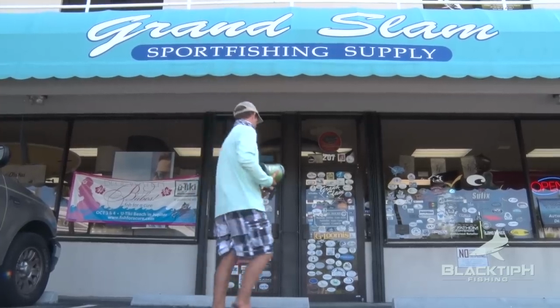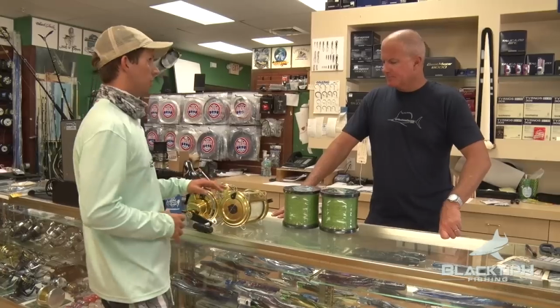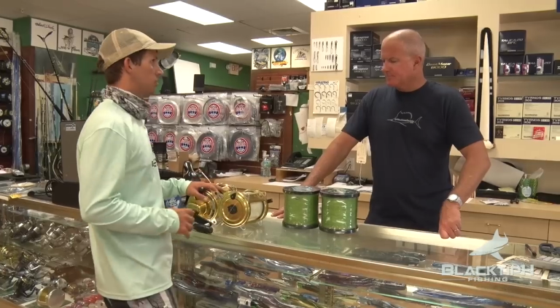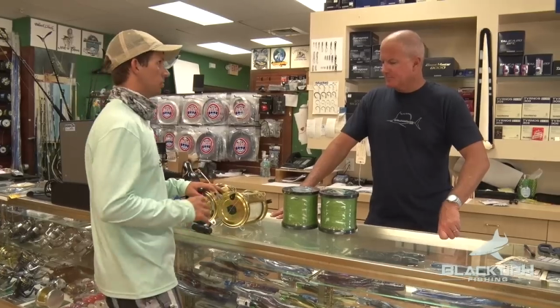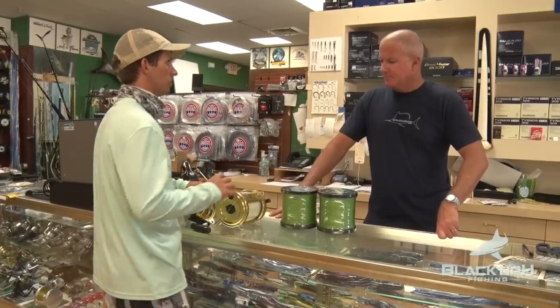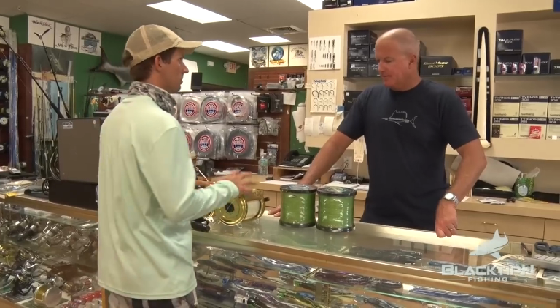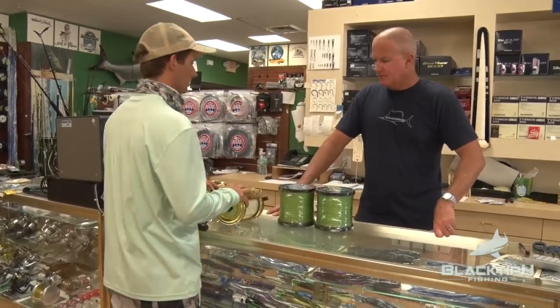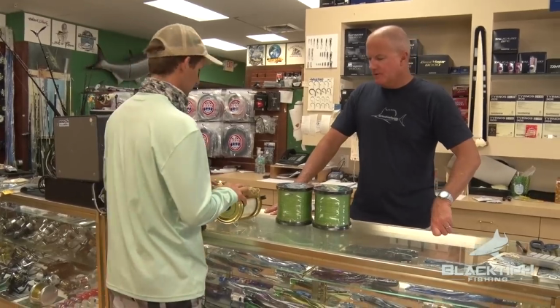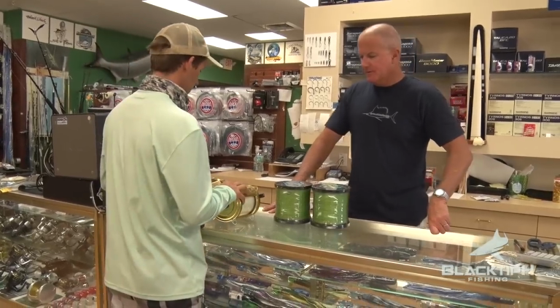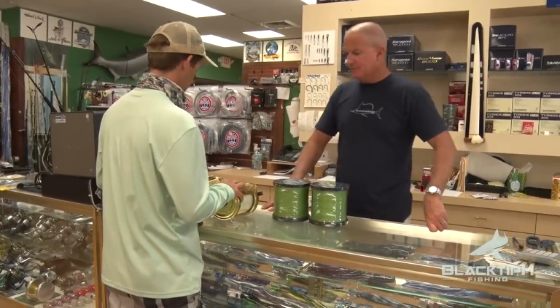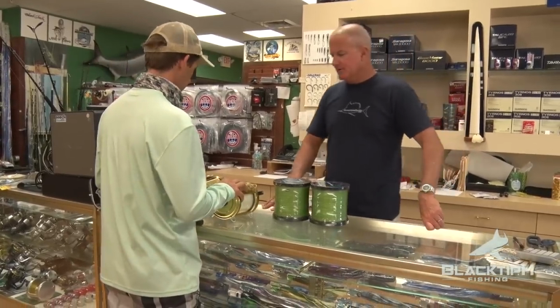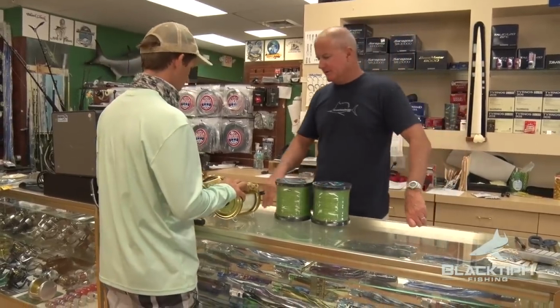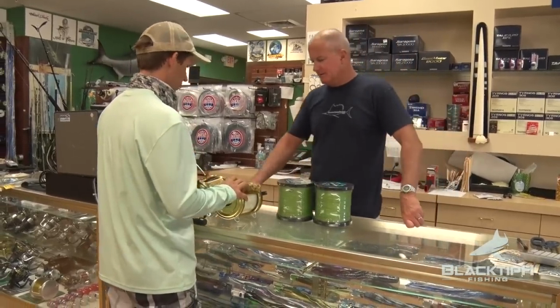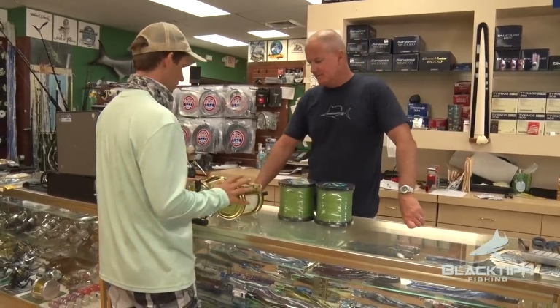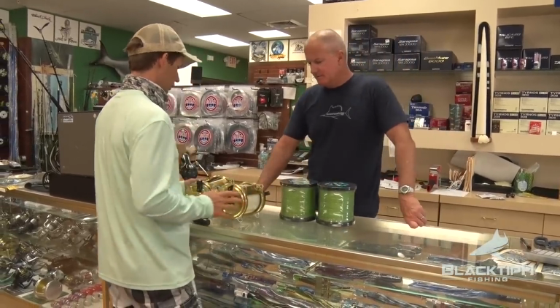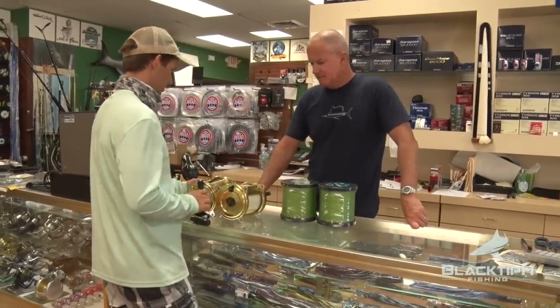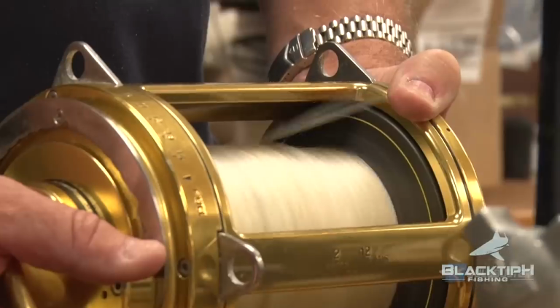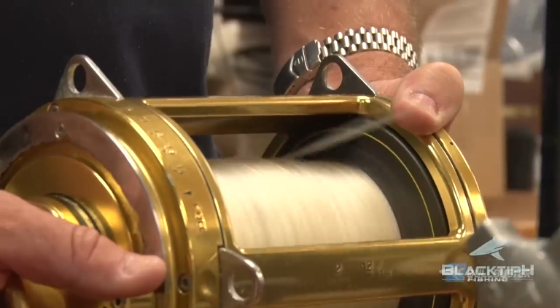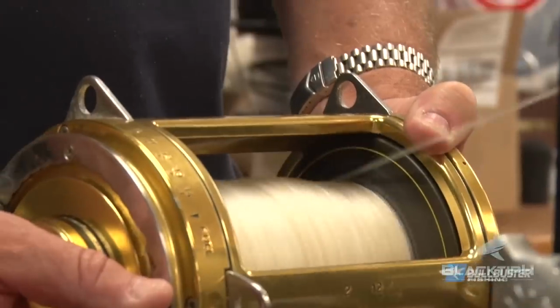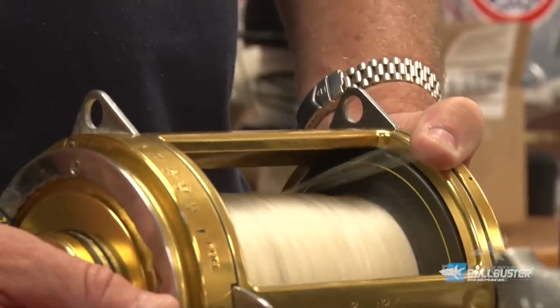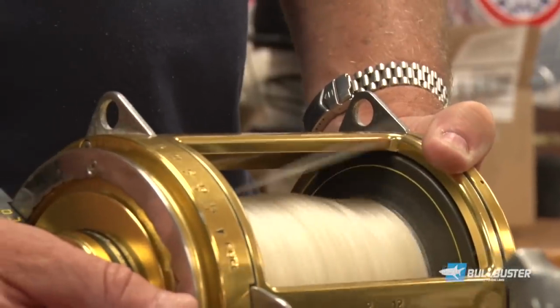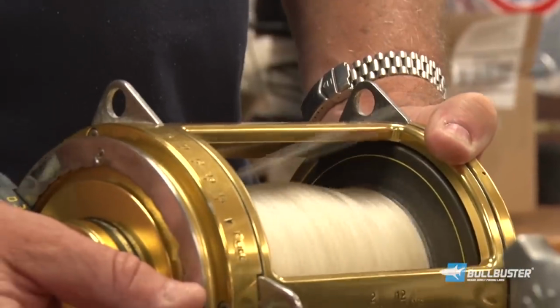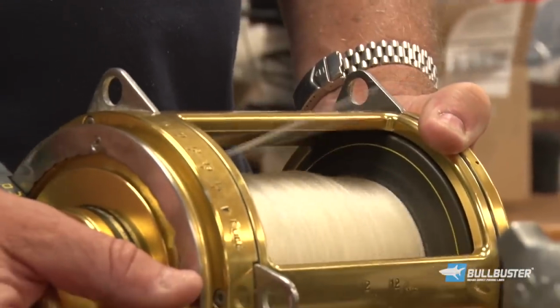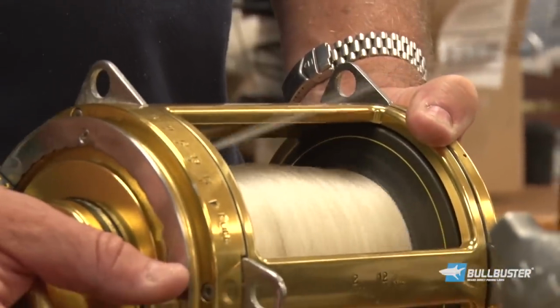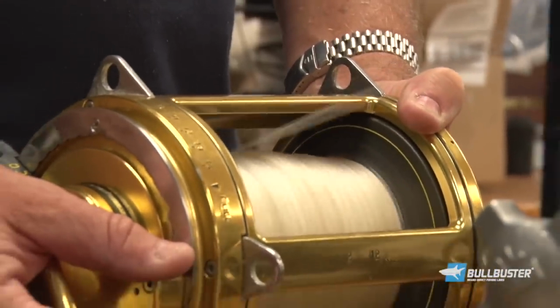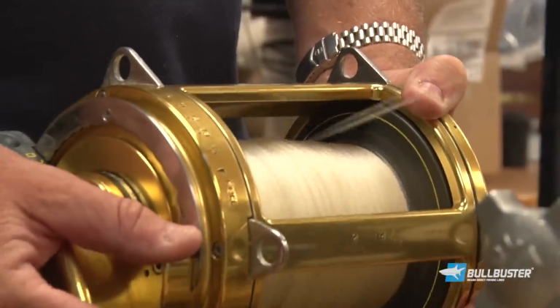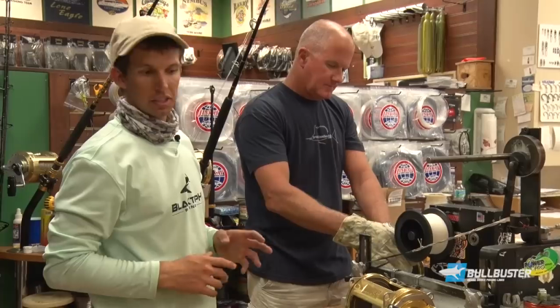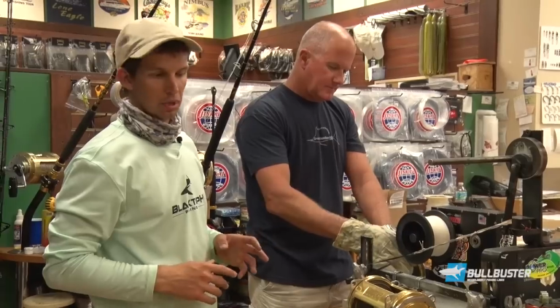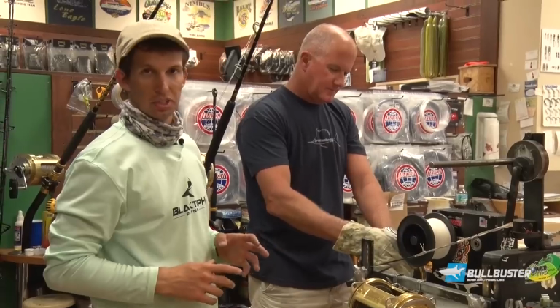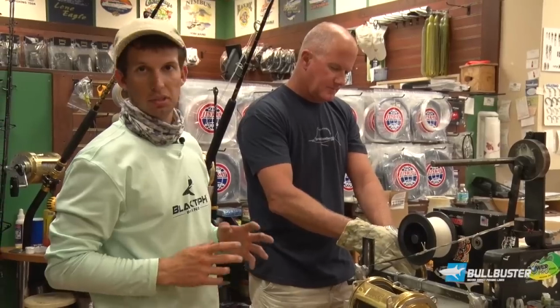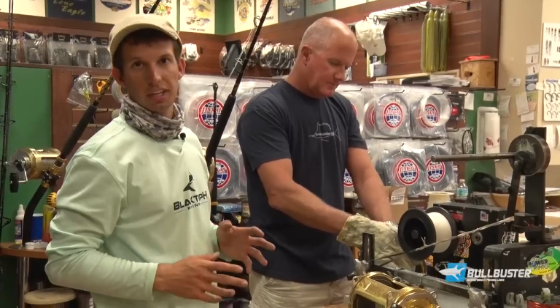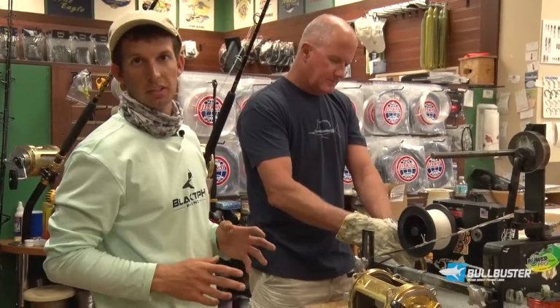You ready to spool them up? All right, let's do this. We're just taking the old line off here and then we're going to put the new line on.